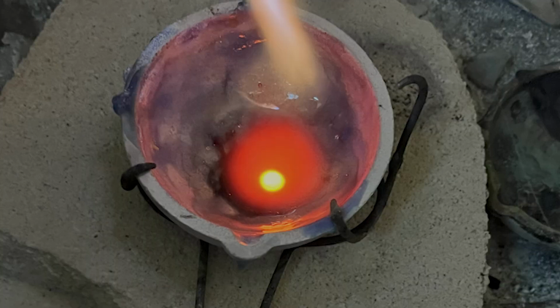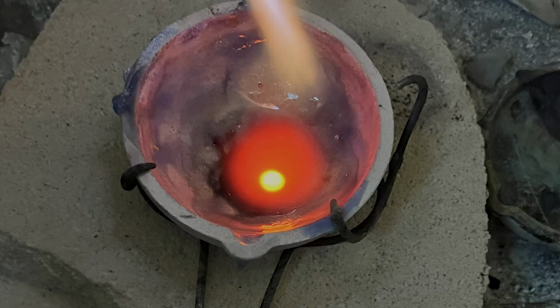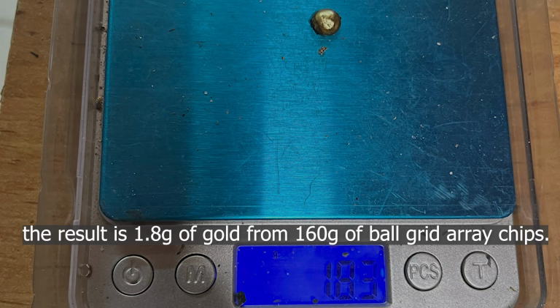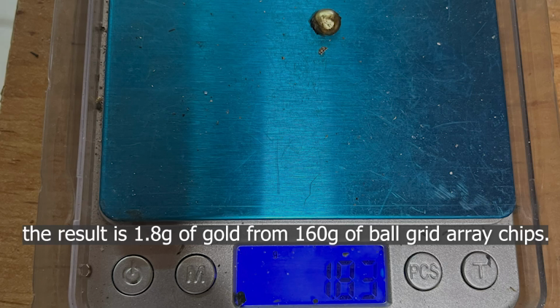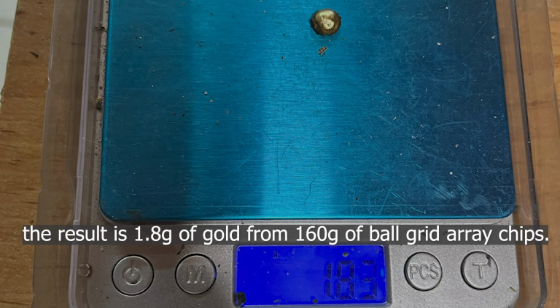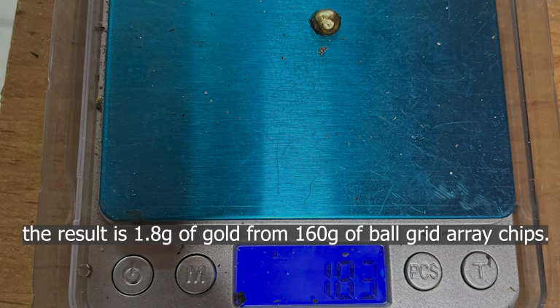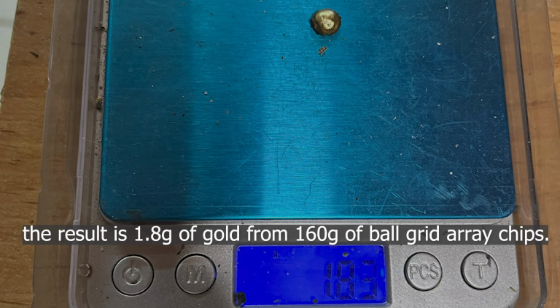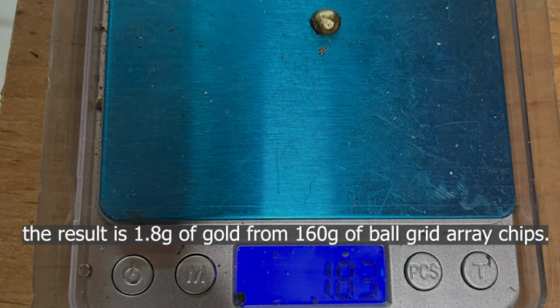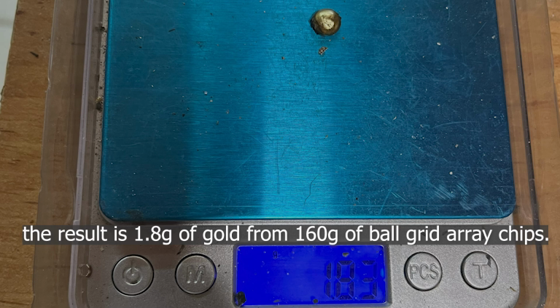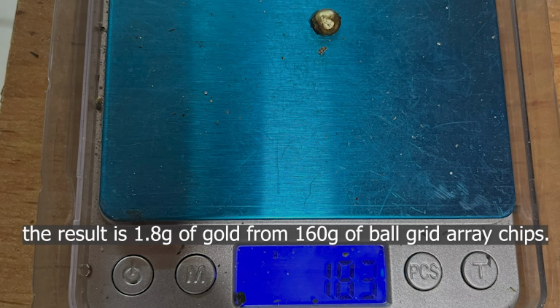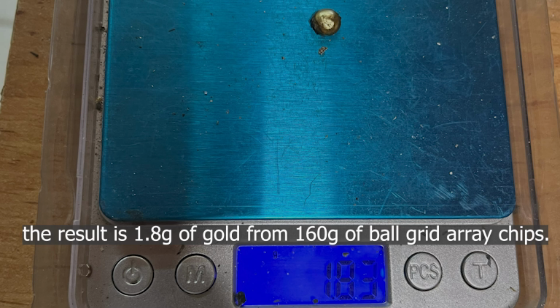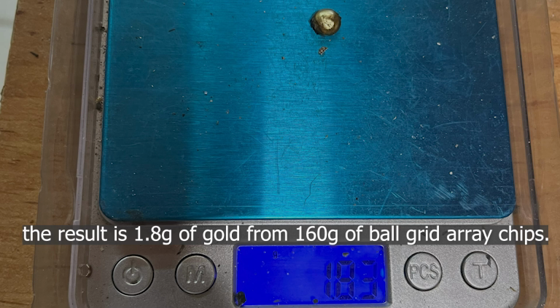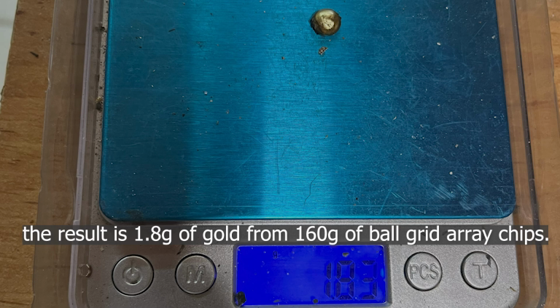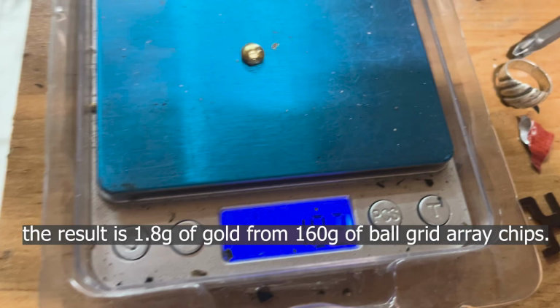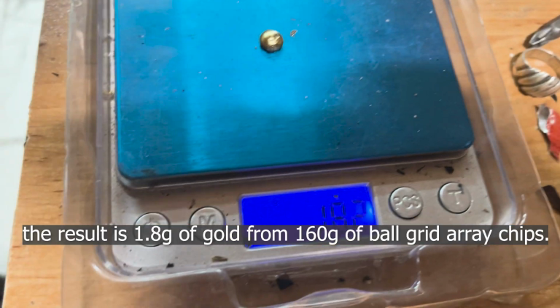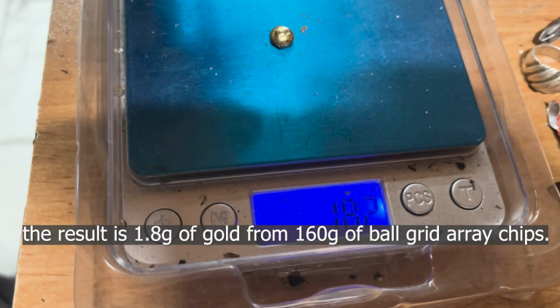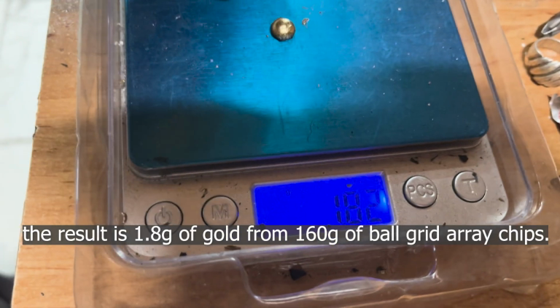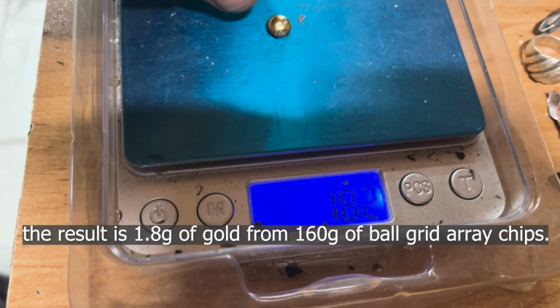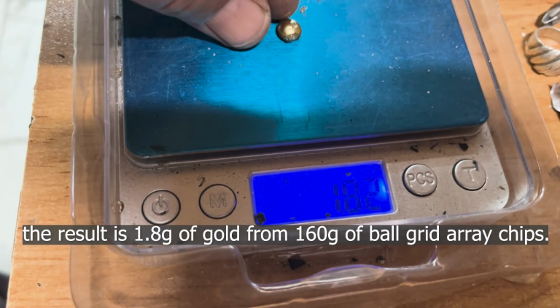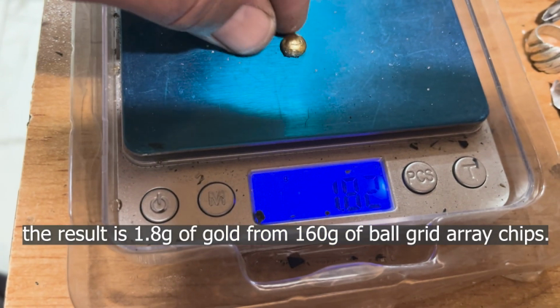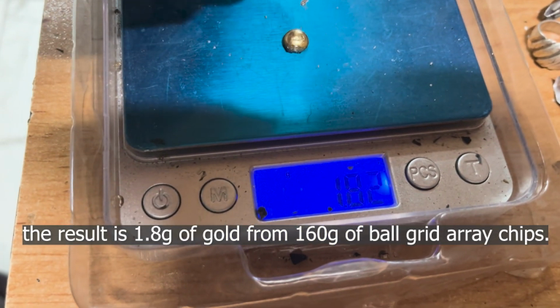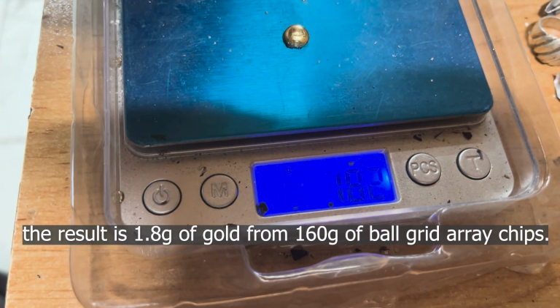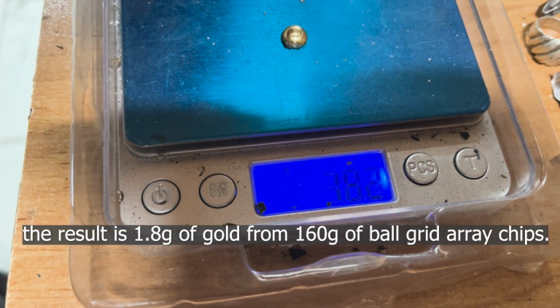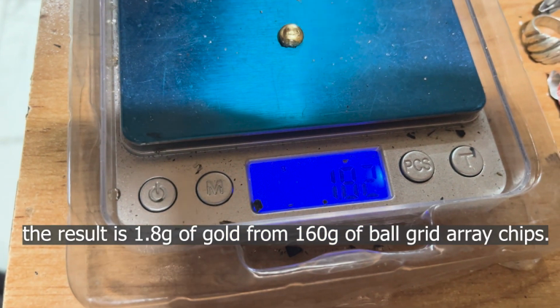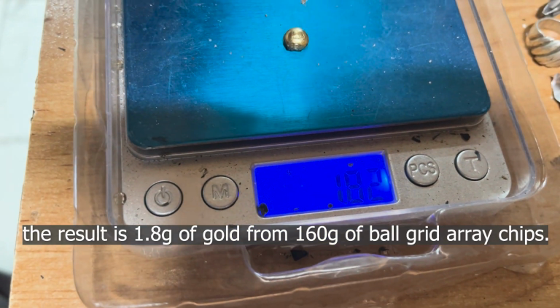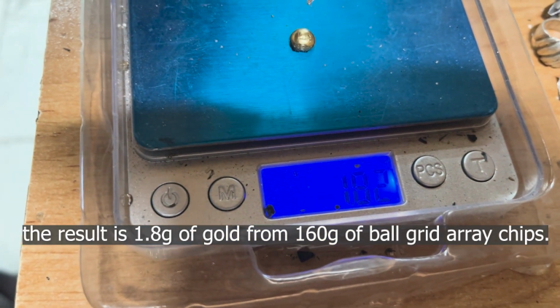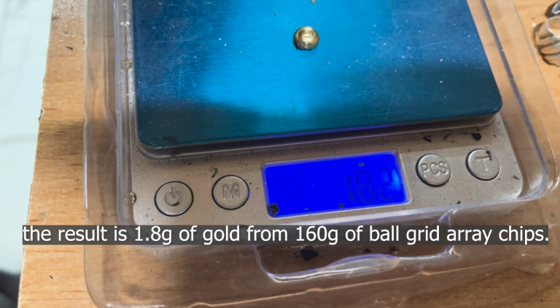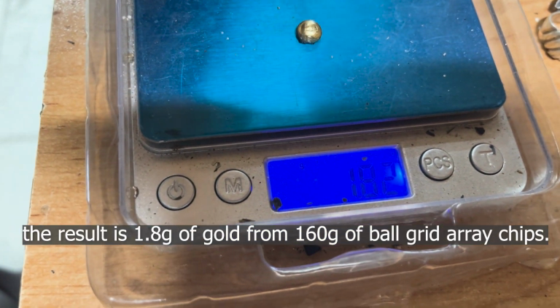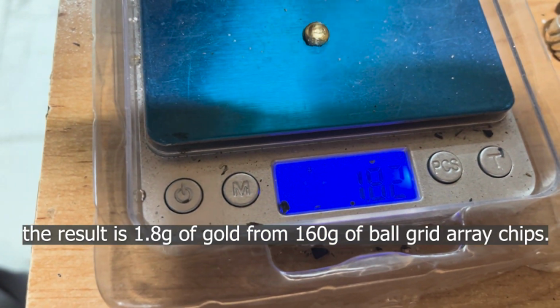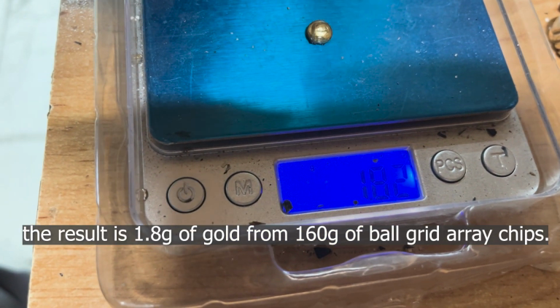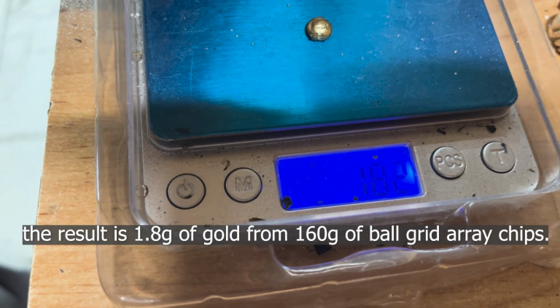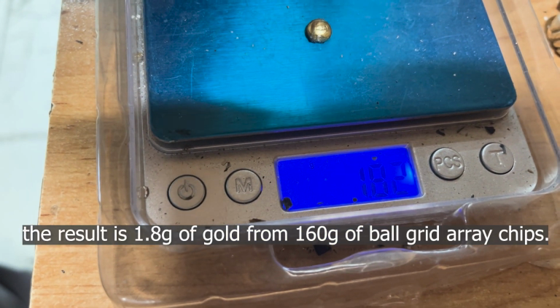The result is 1.8 grams of gold from 160 grams of ball grid array chips.